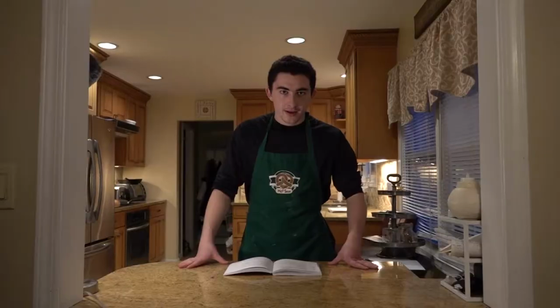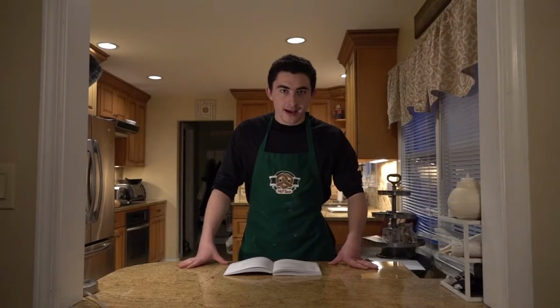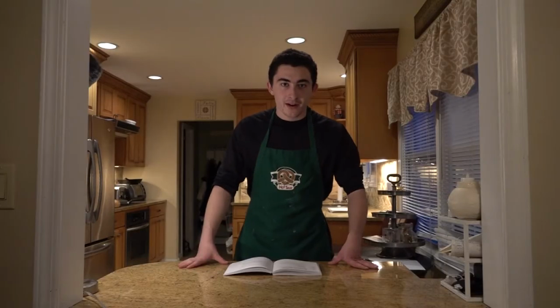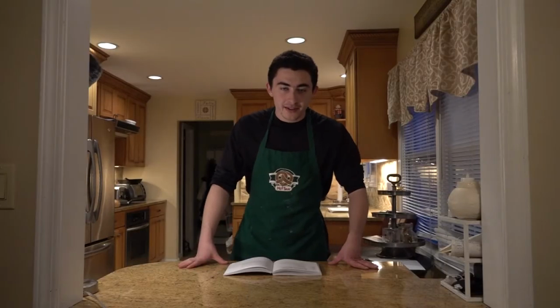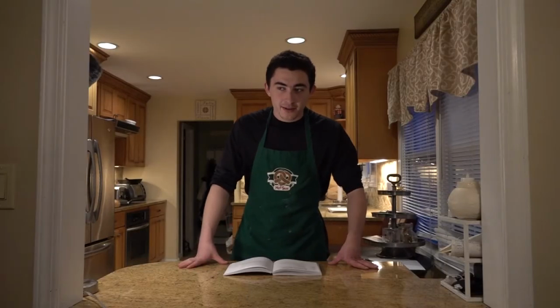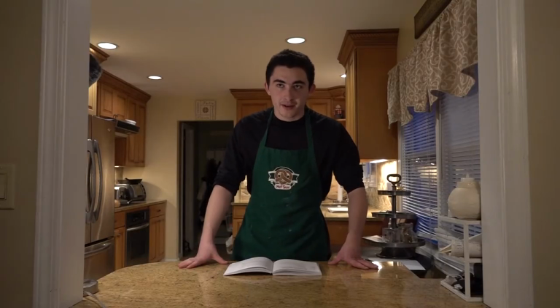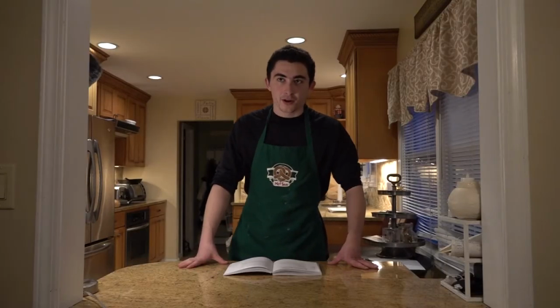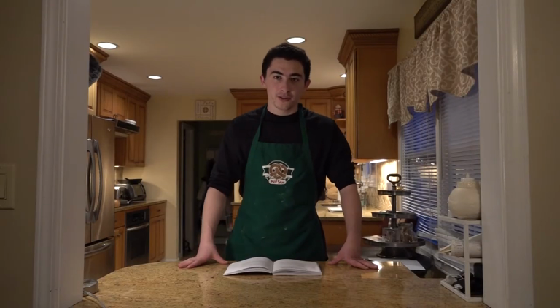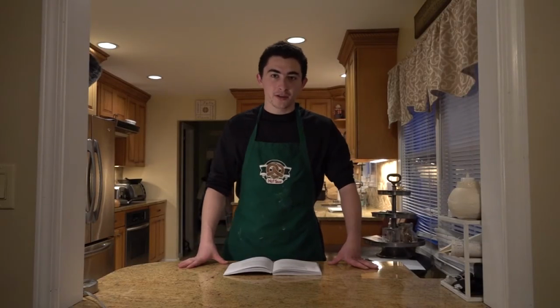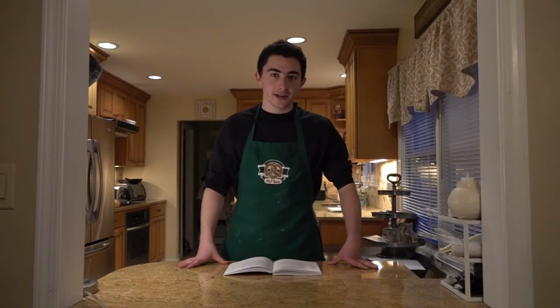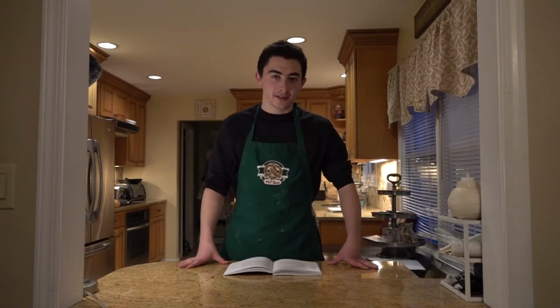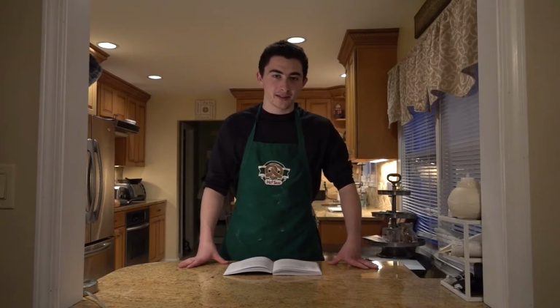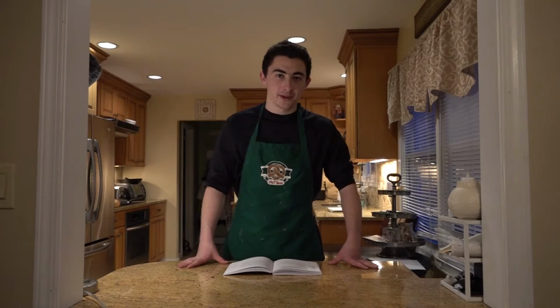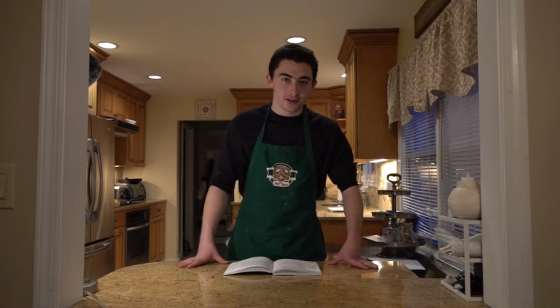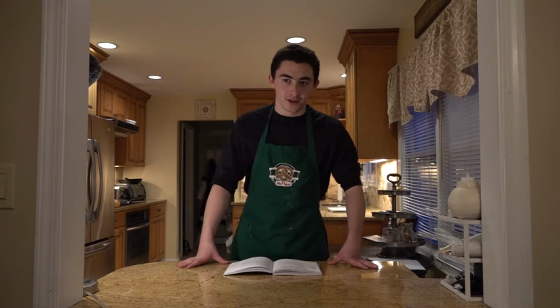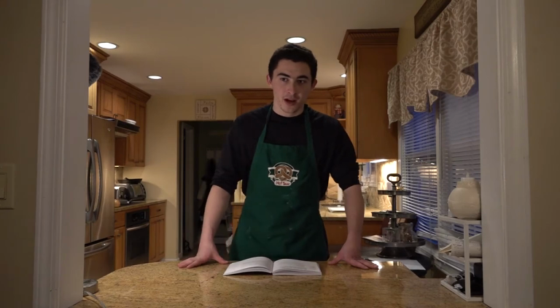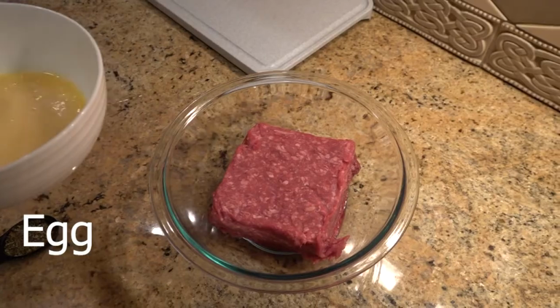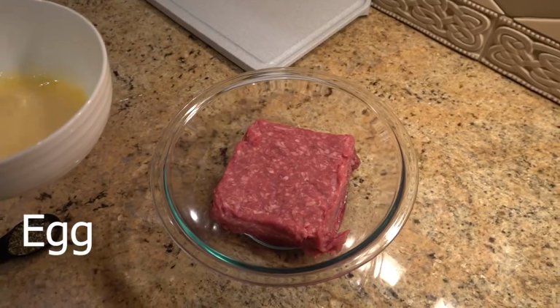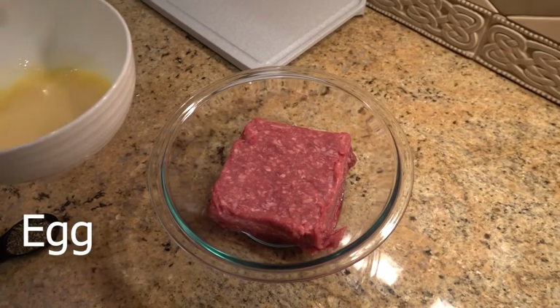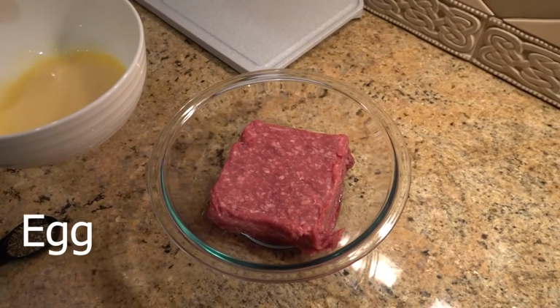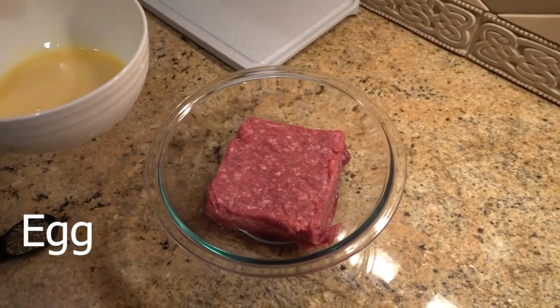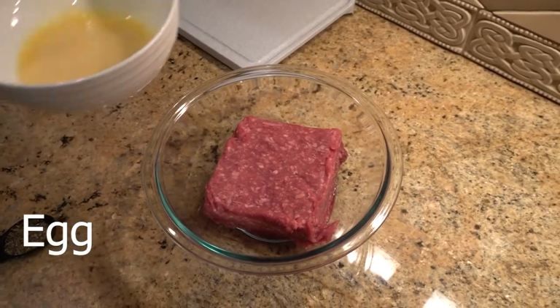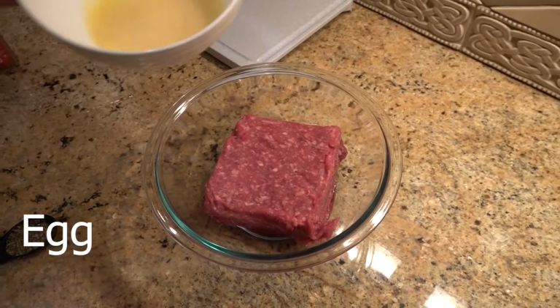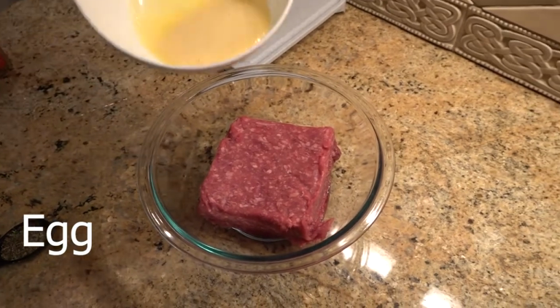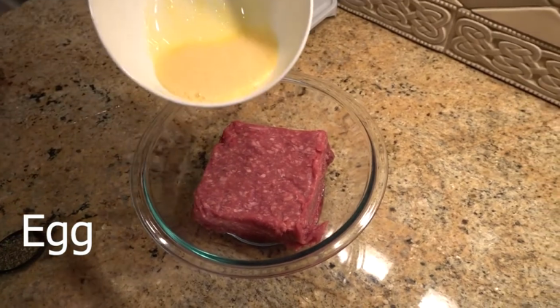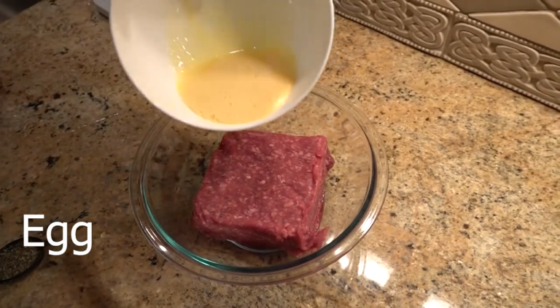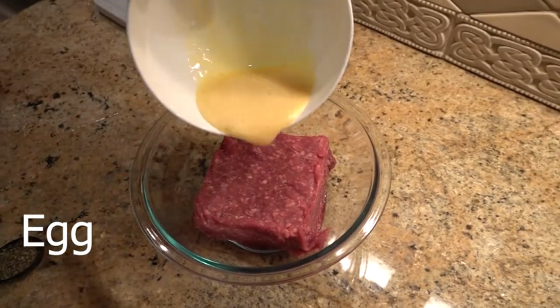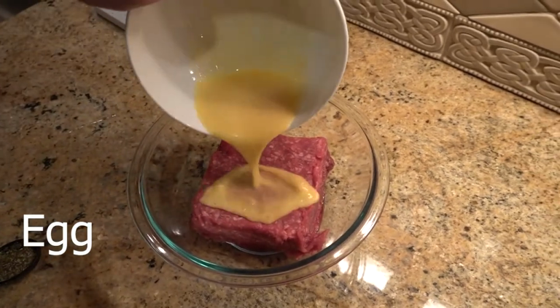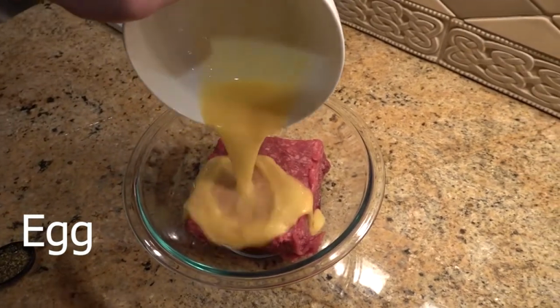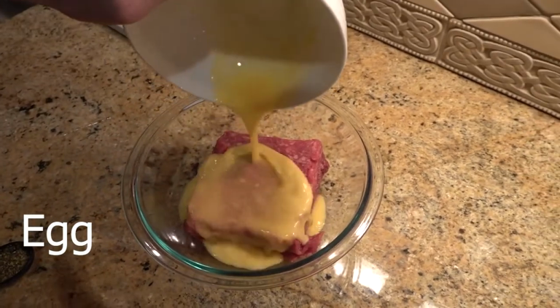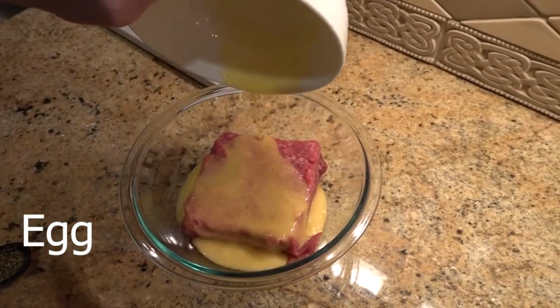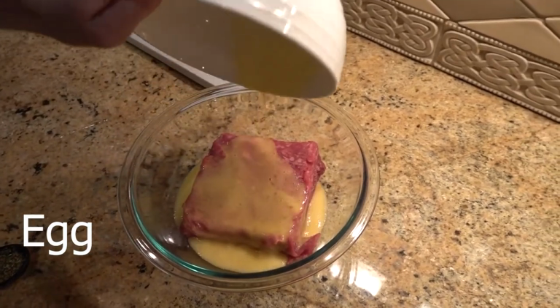After having separated all the ingredients into their separate dishes, proceed to pour all of the ingredients into one large mixing bowl.